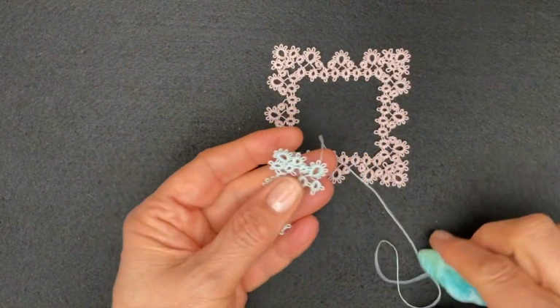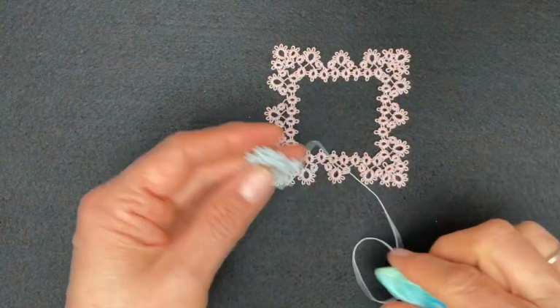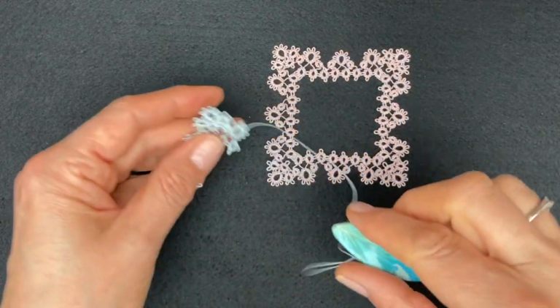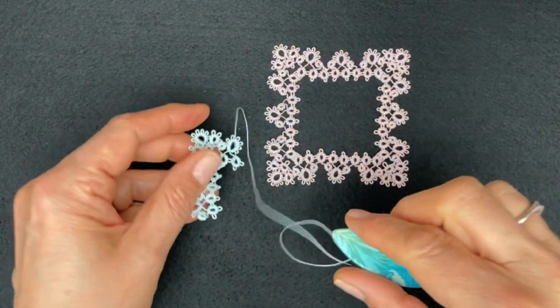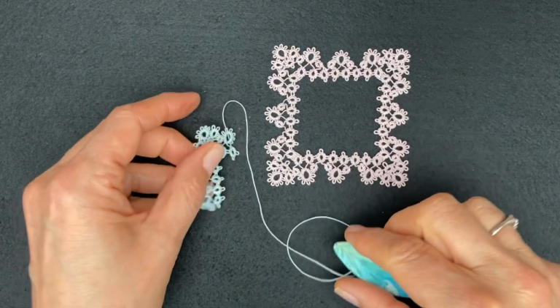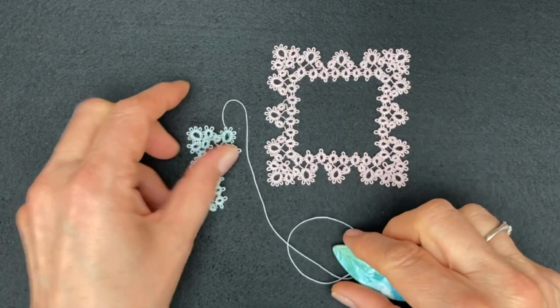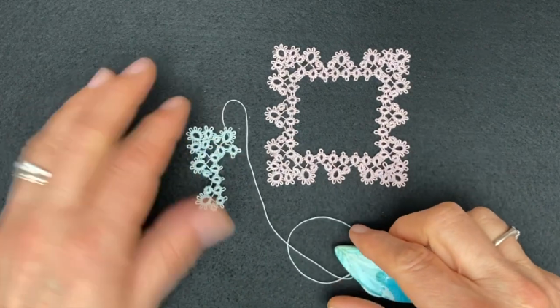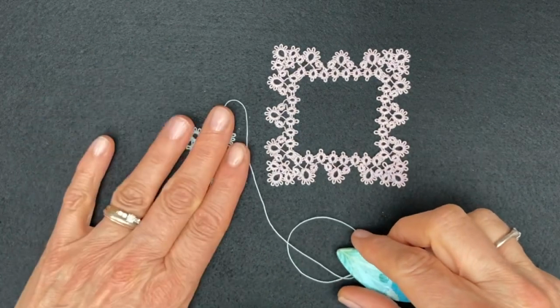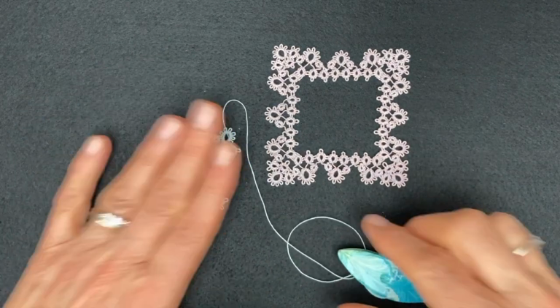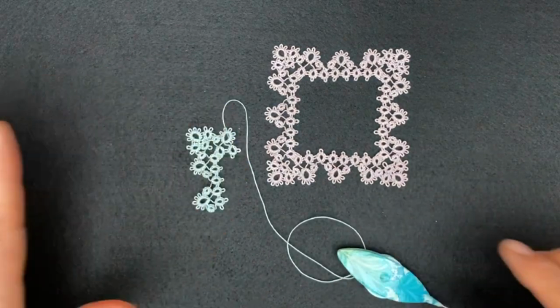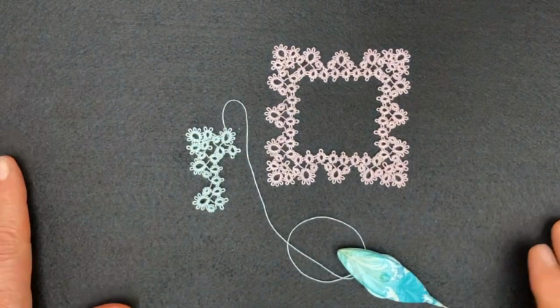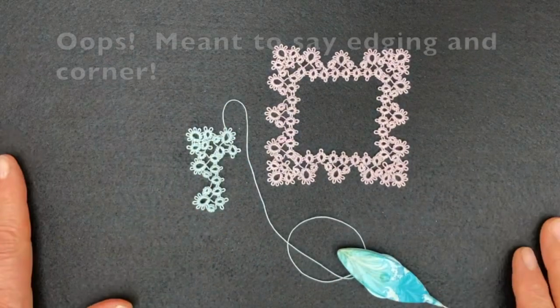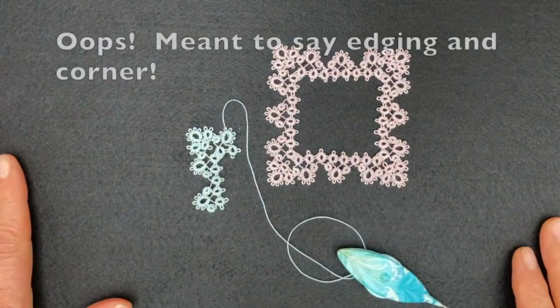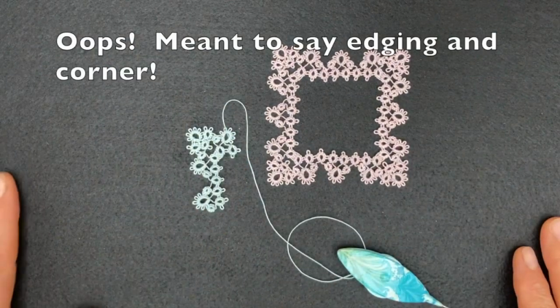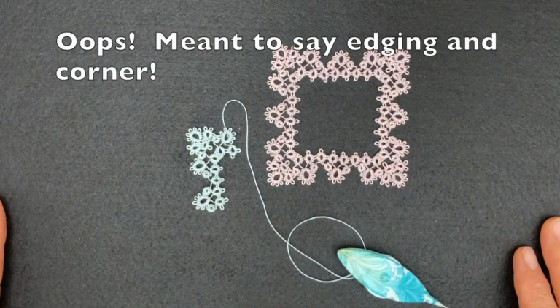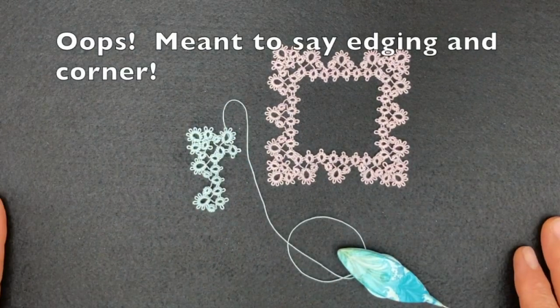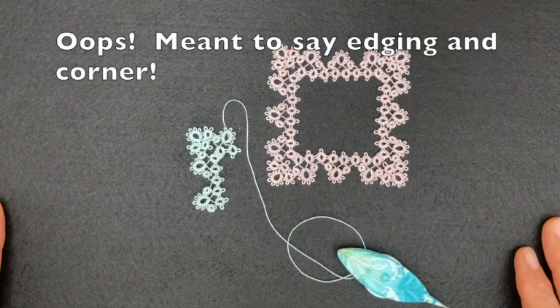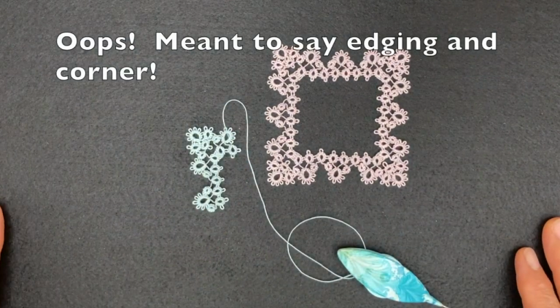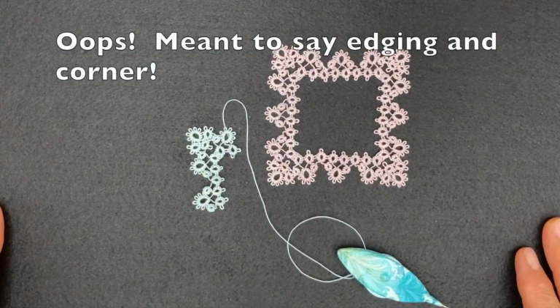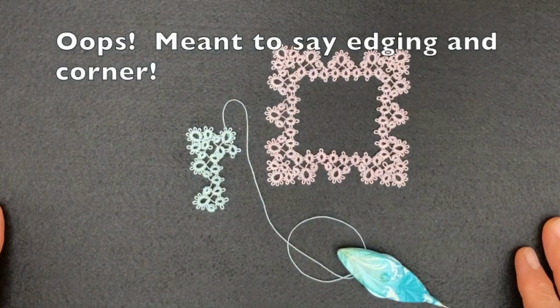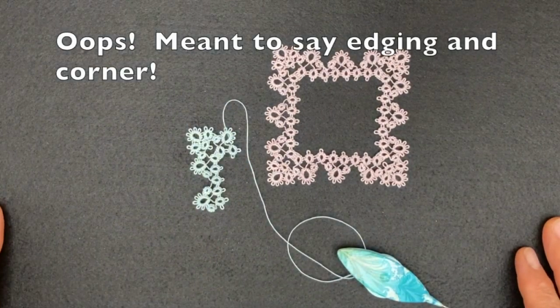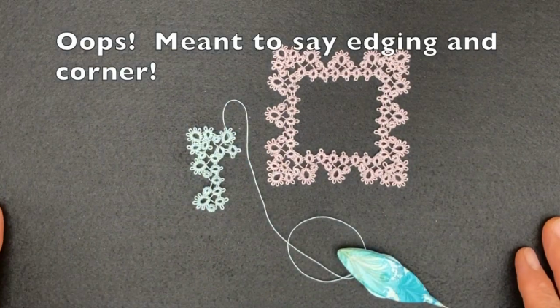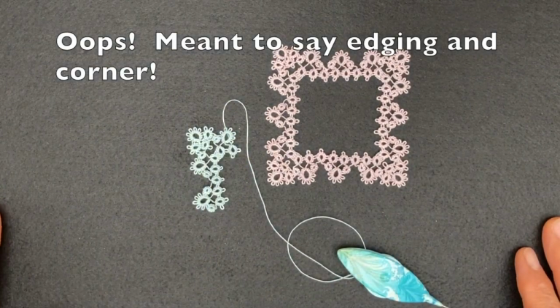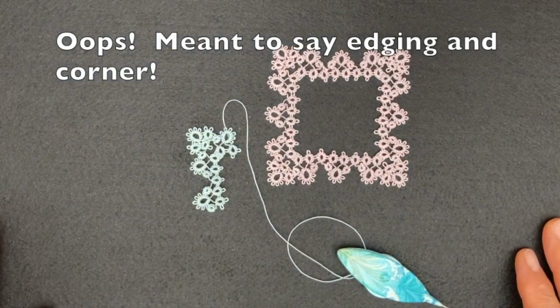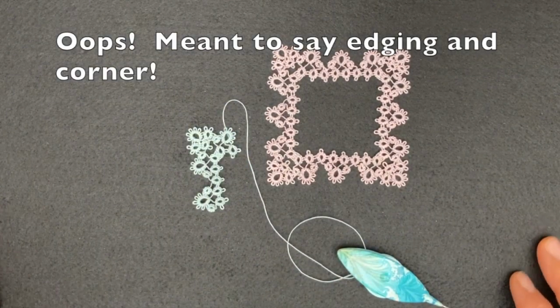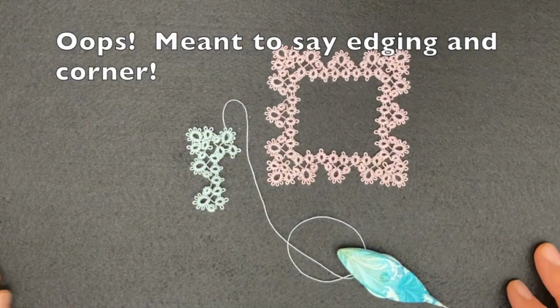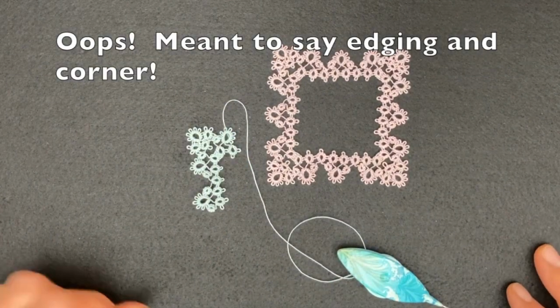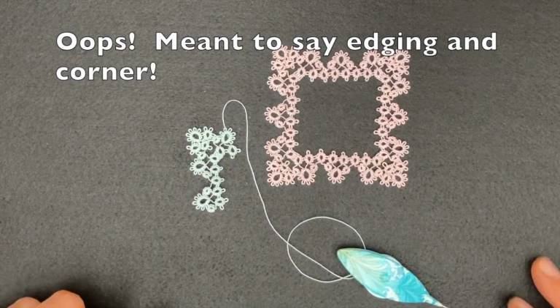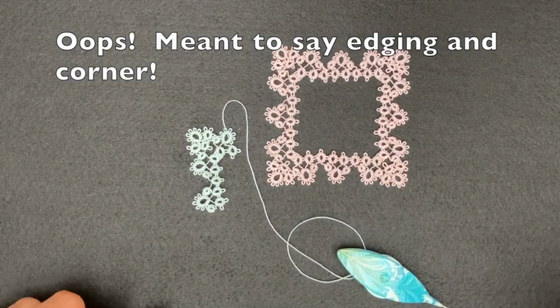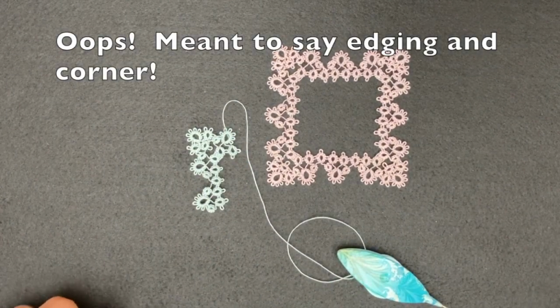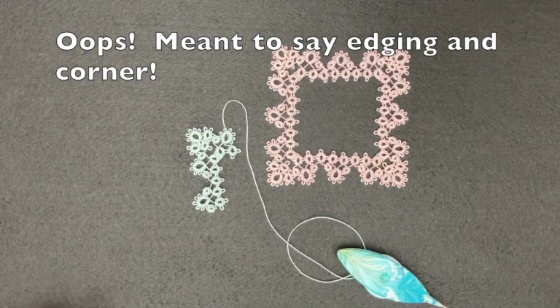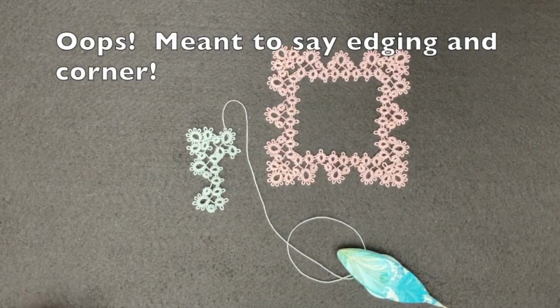That's it - I hope you enjoy making this border and edging. See you in the next video, bye!